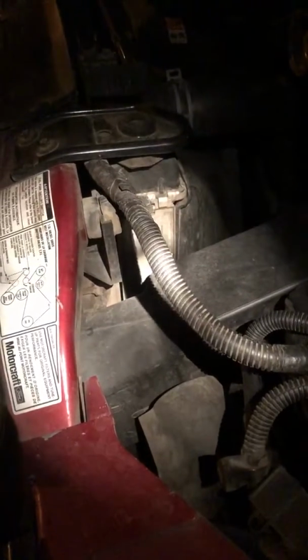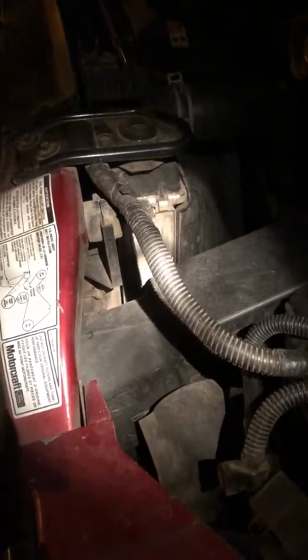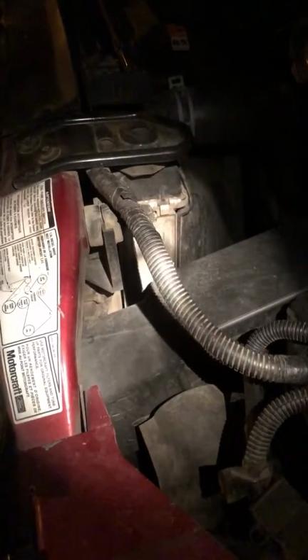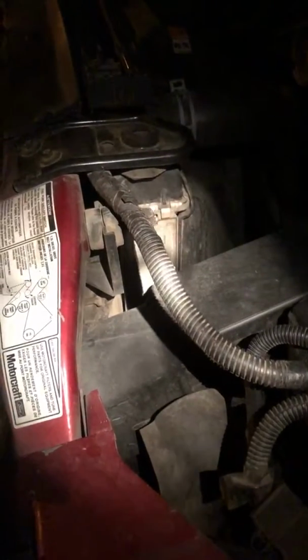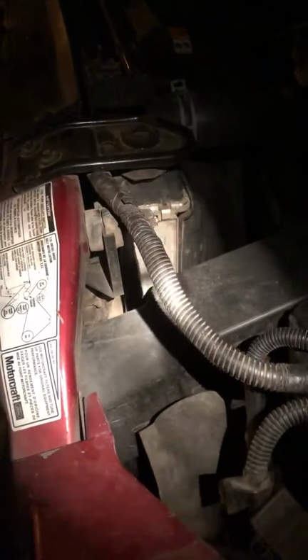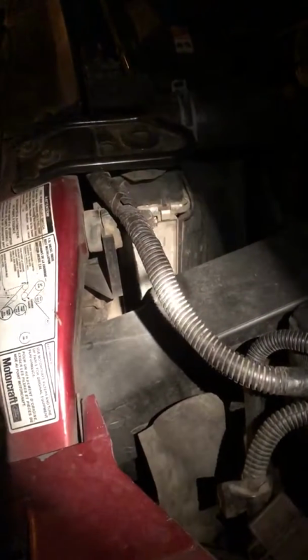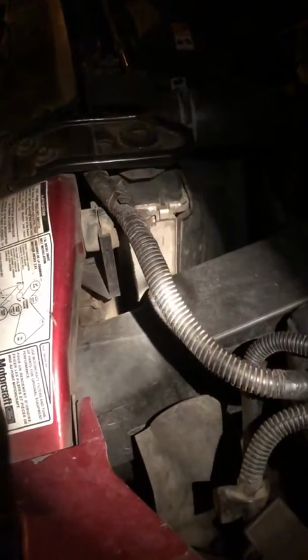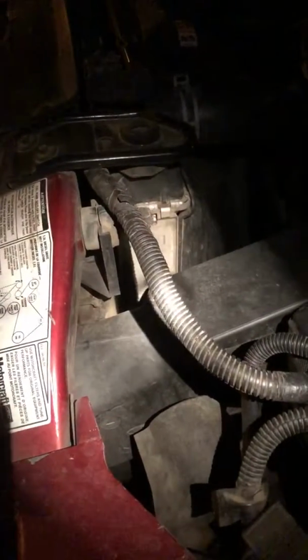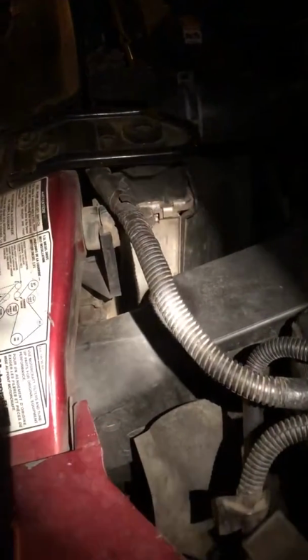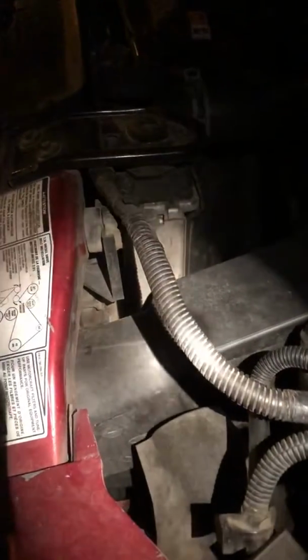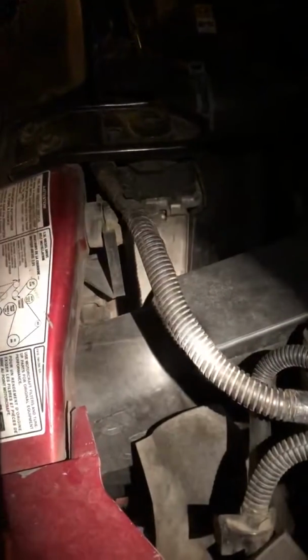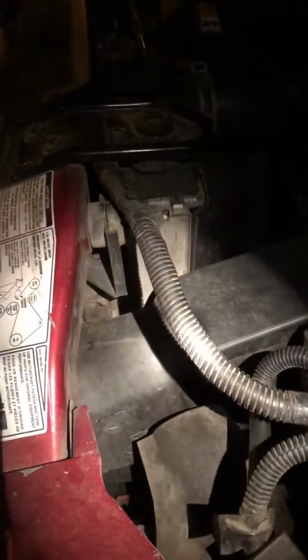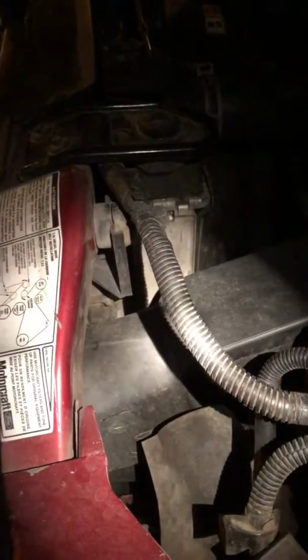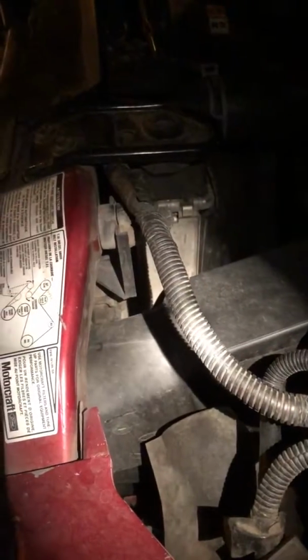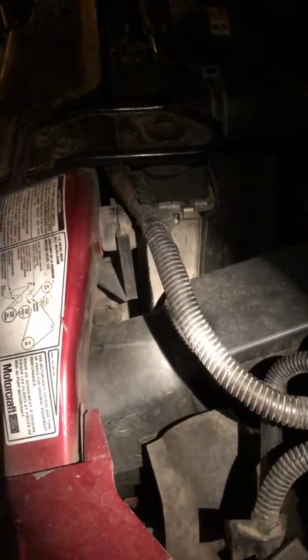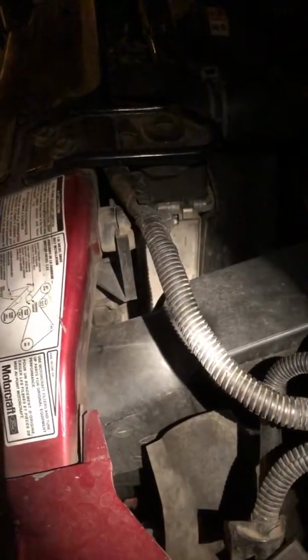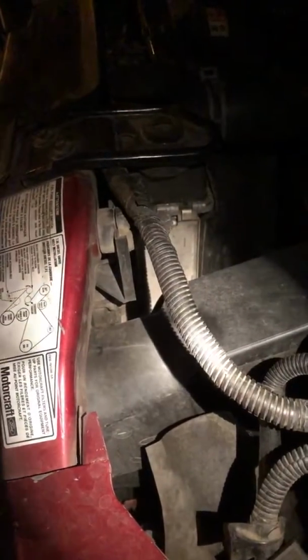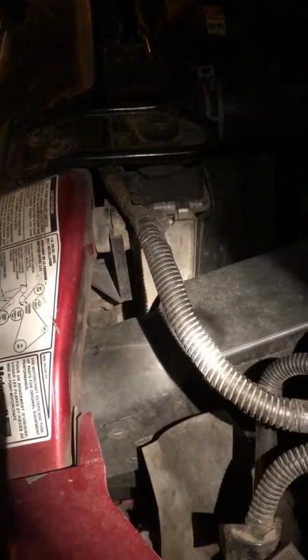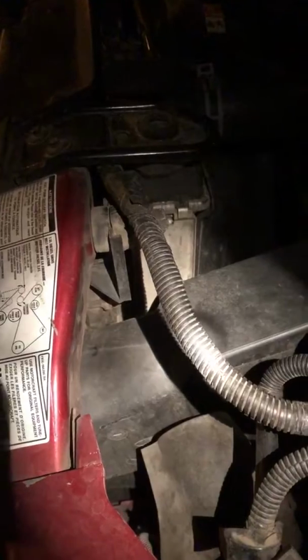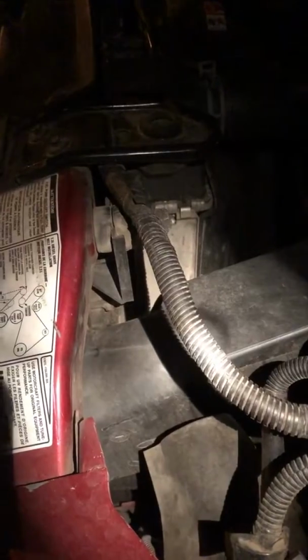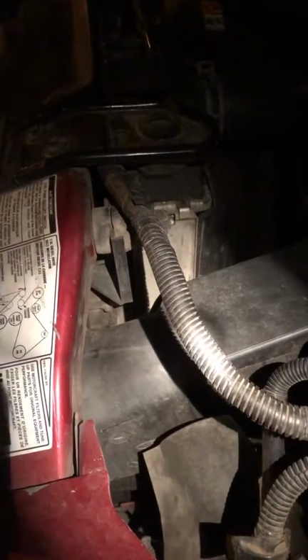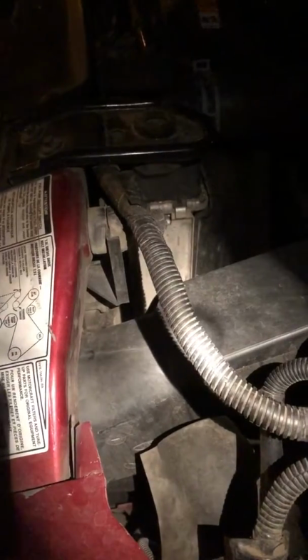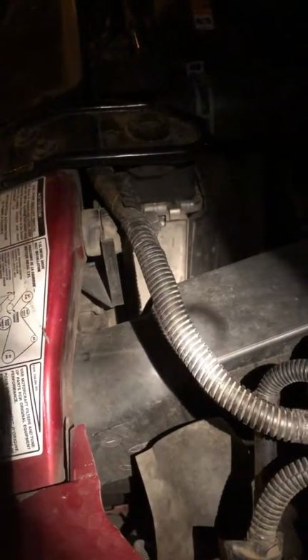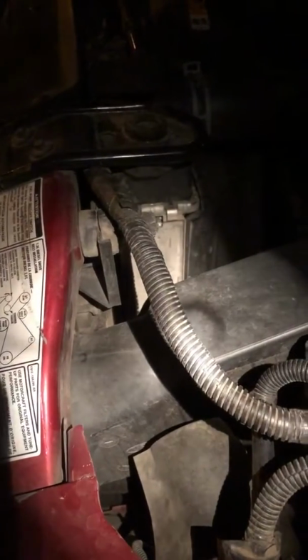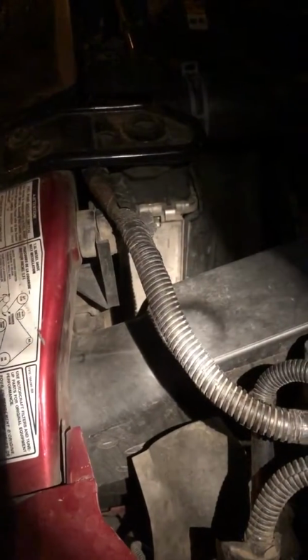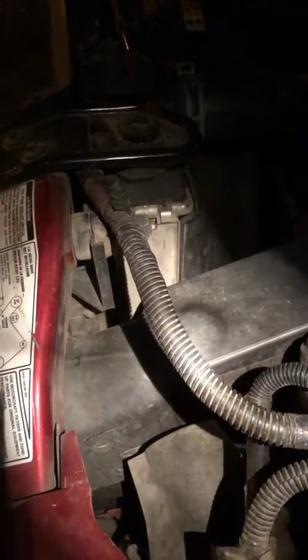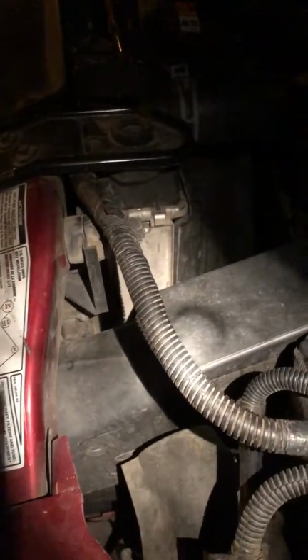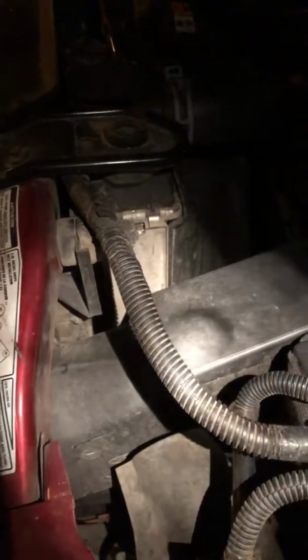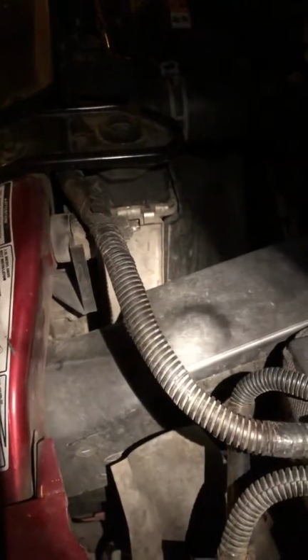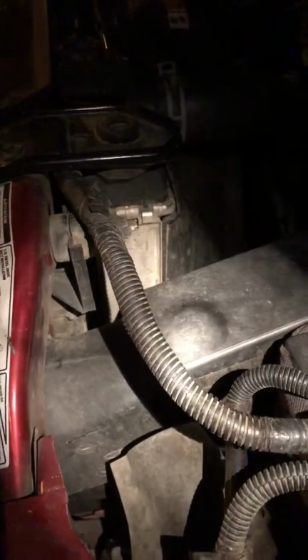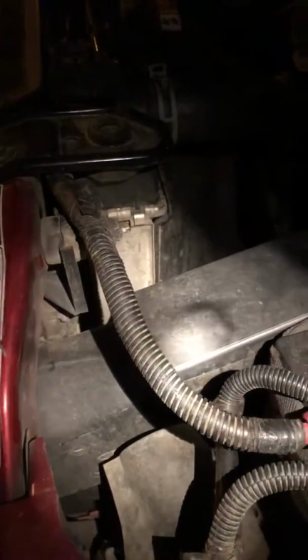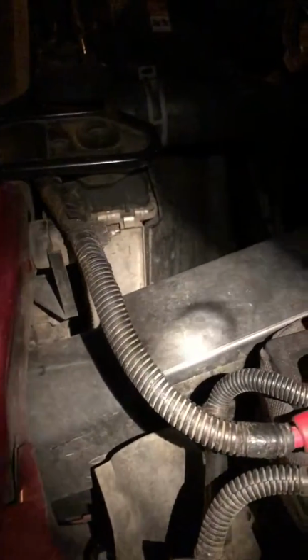A.I.S. Severe Duty 7.3 Liter Intake System.